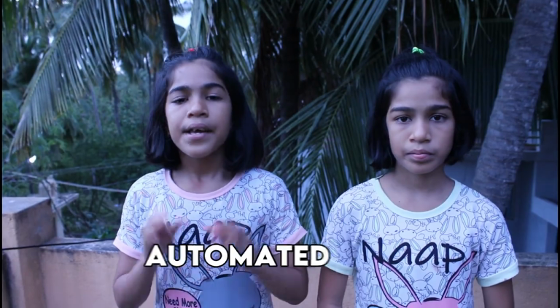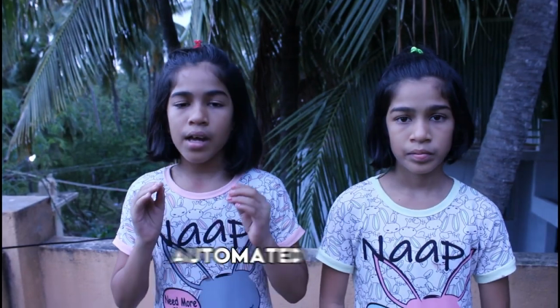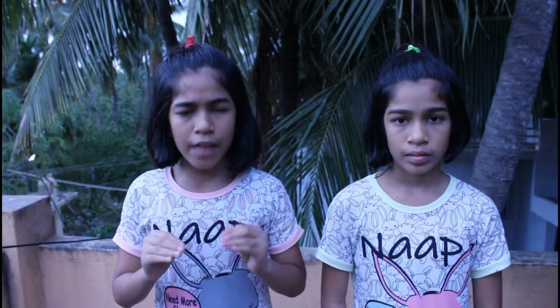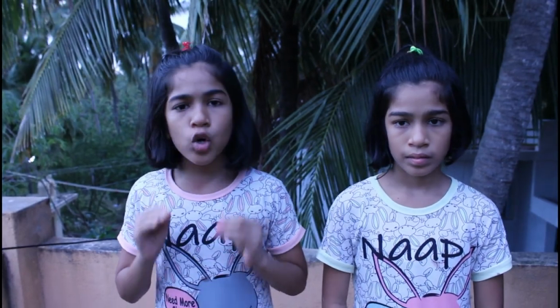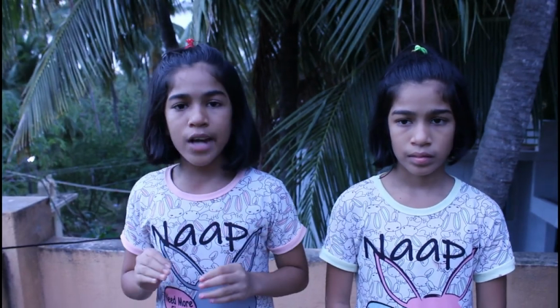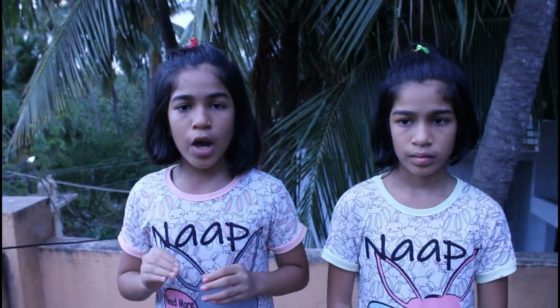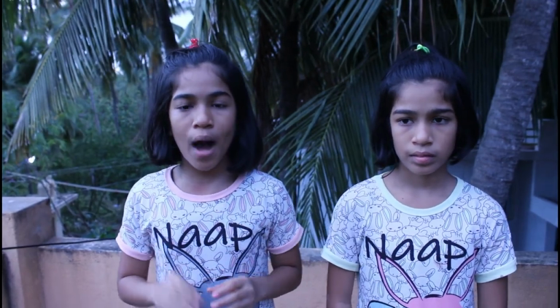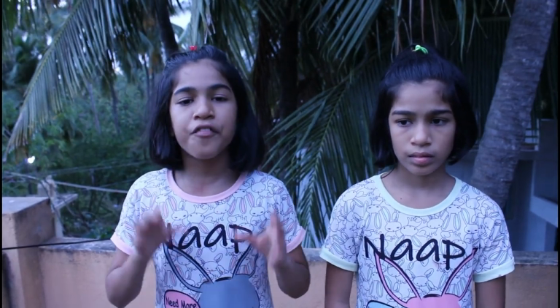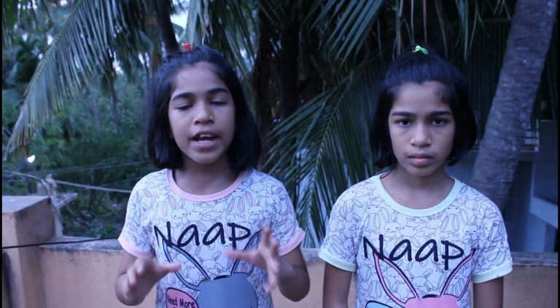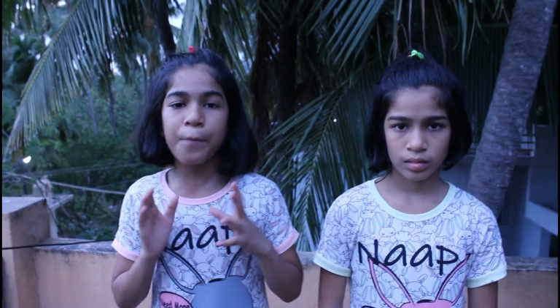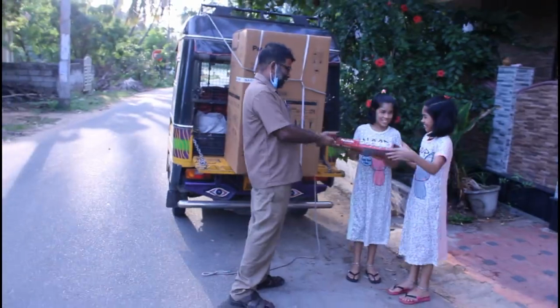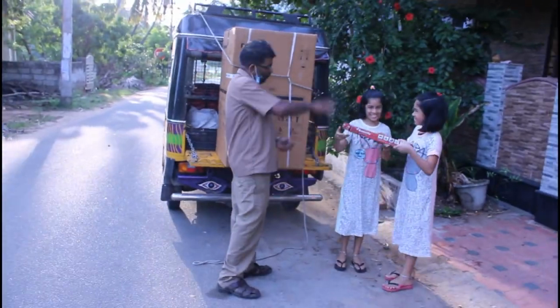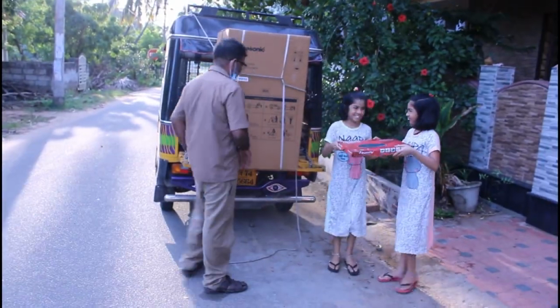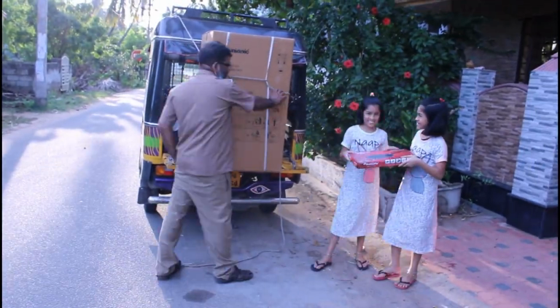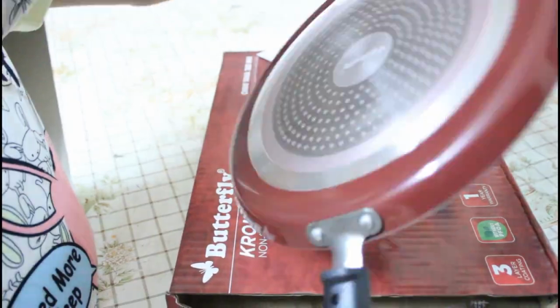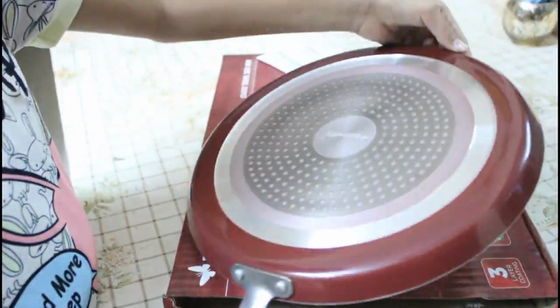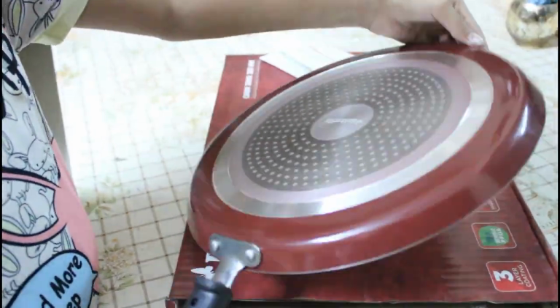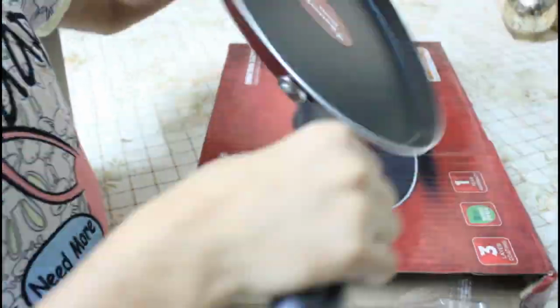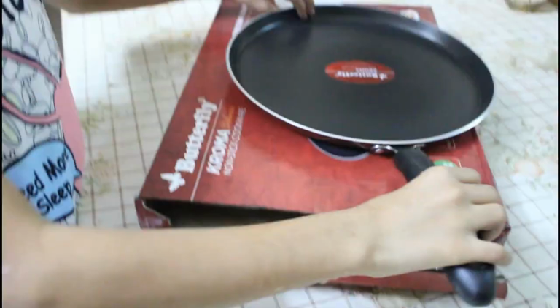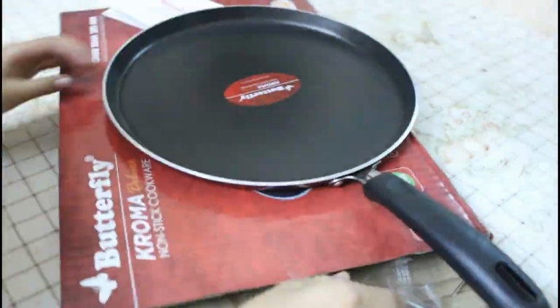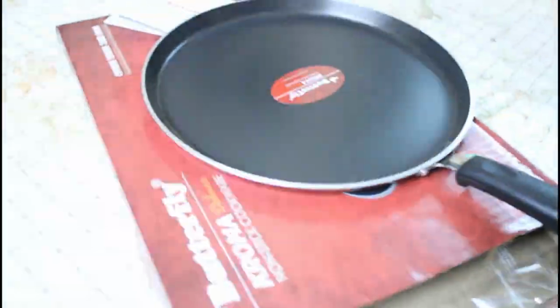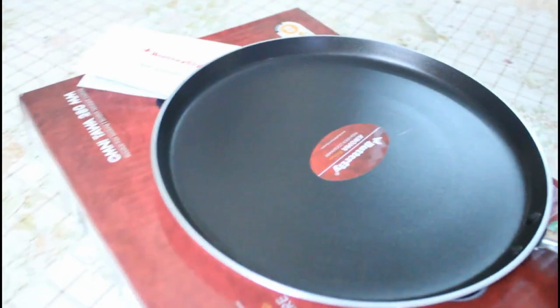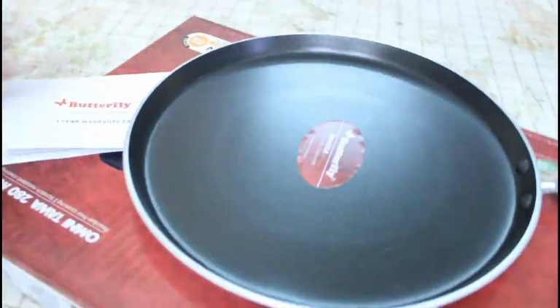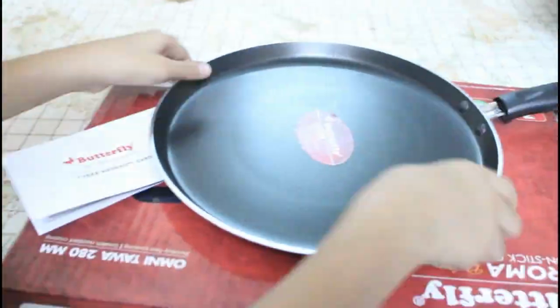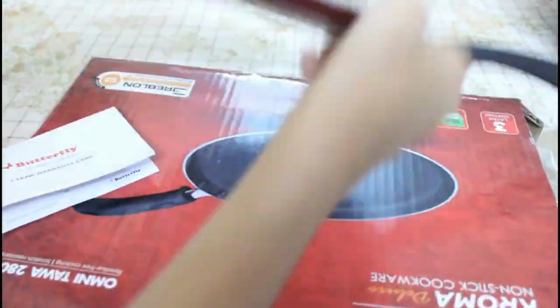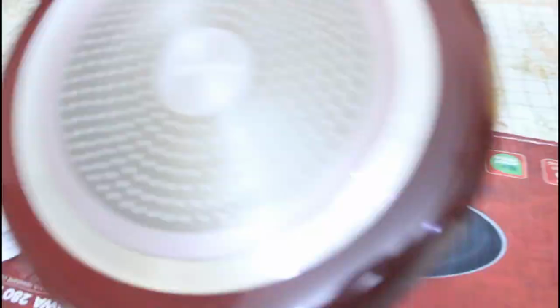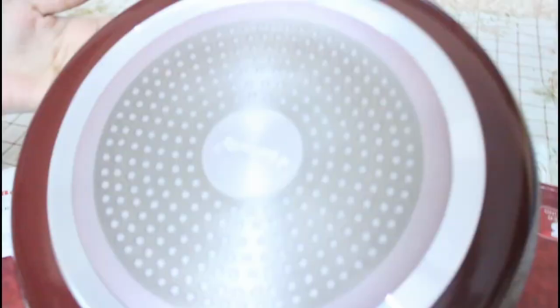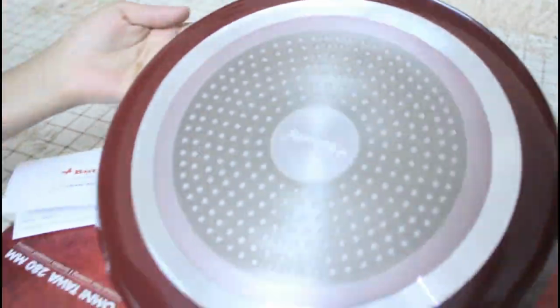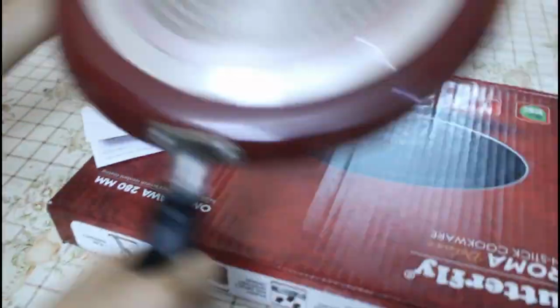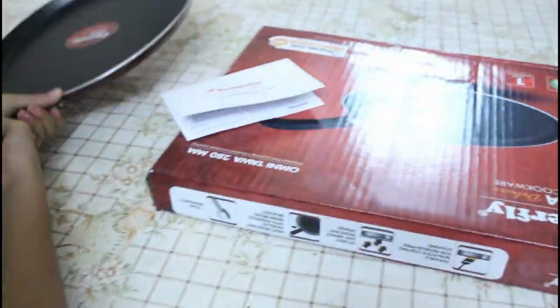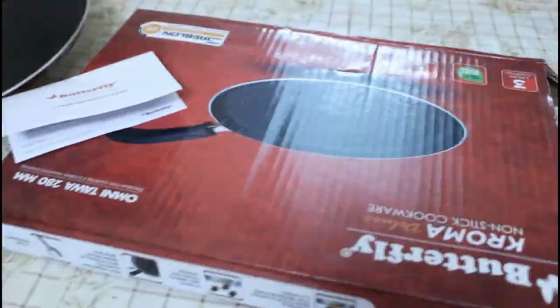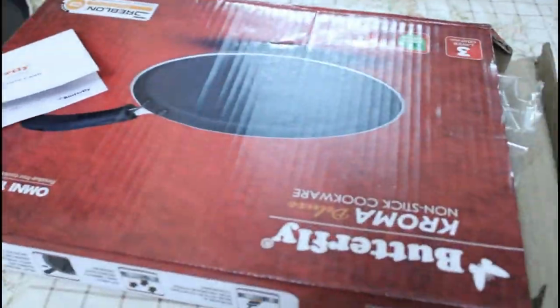We have also got a free pan included with this washing machine.